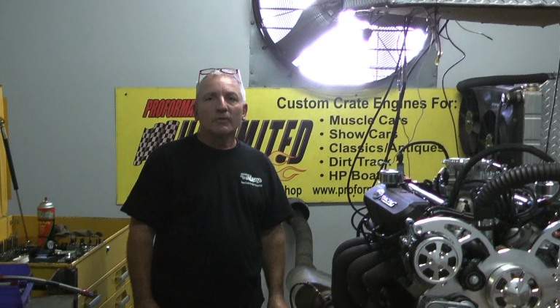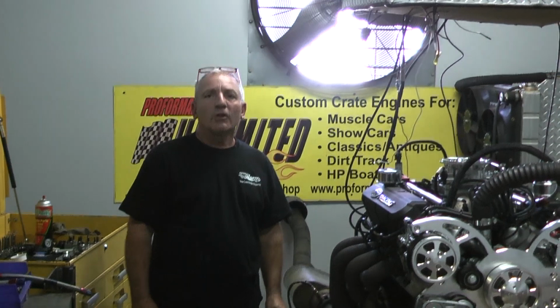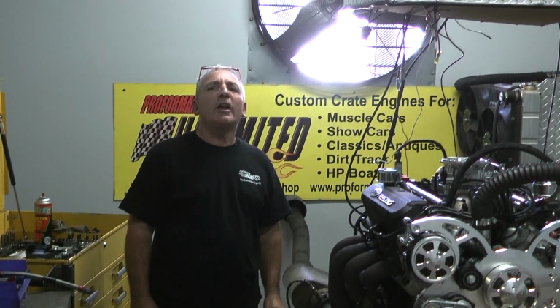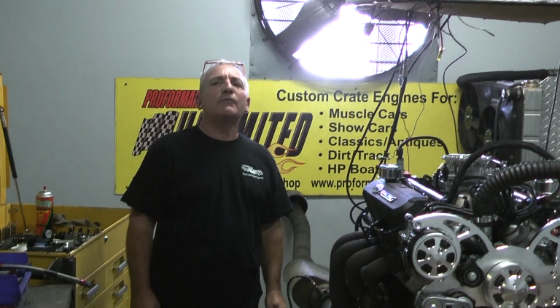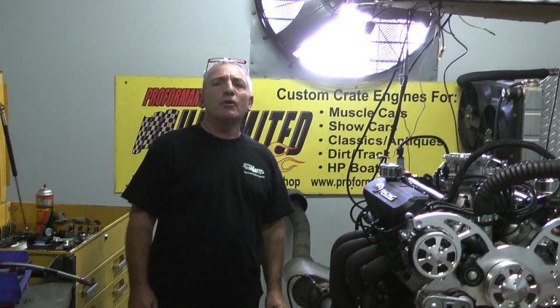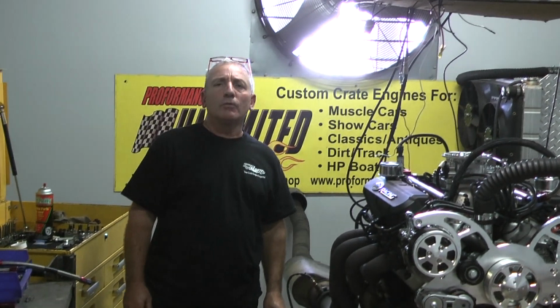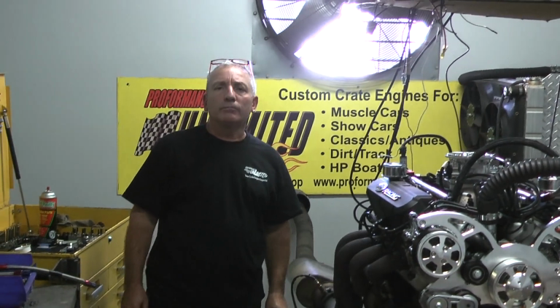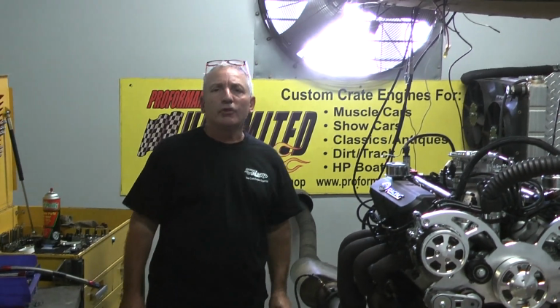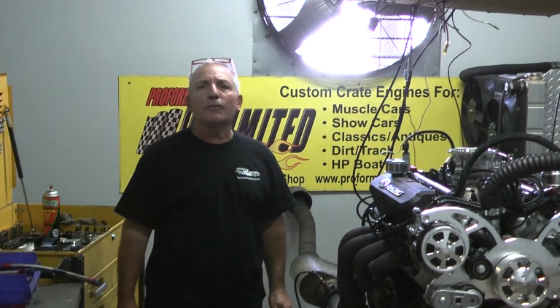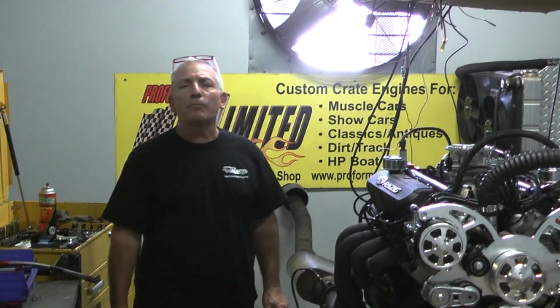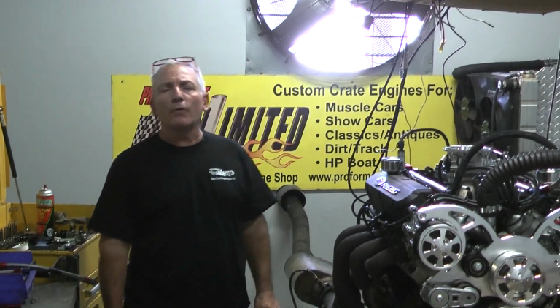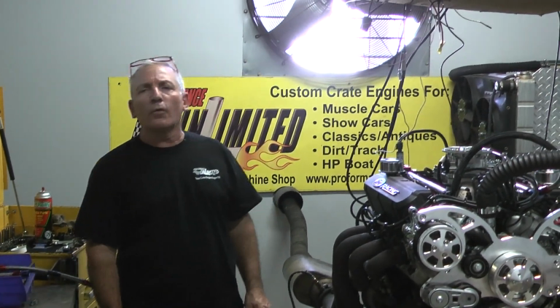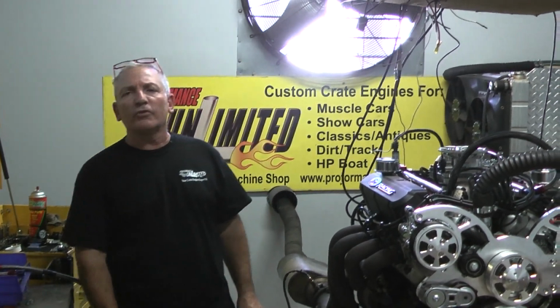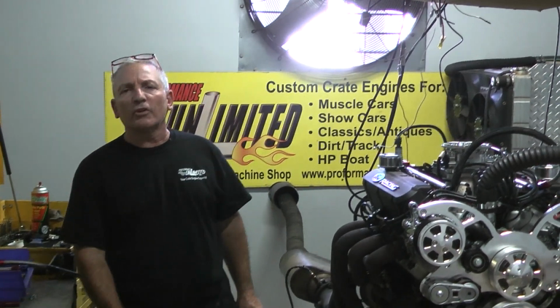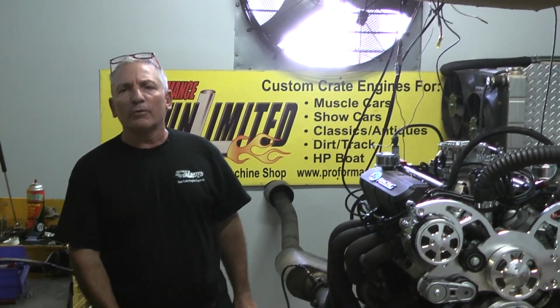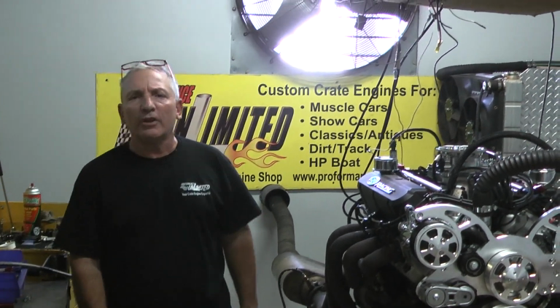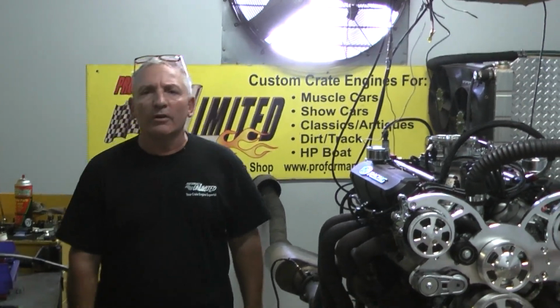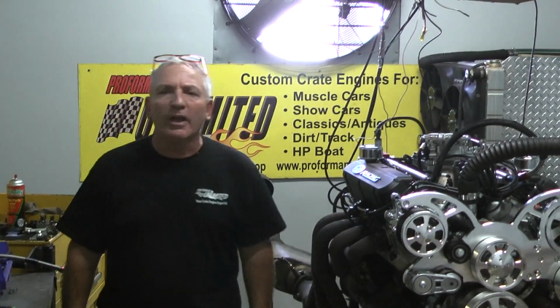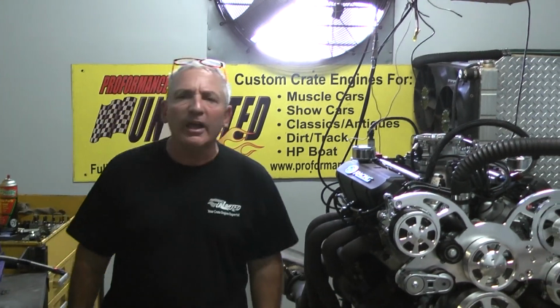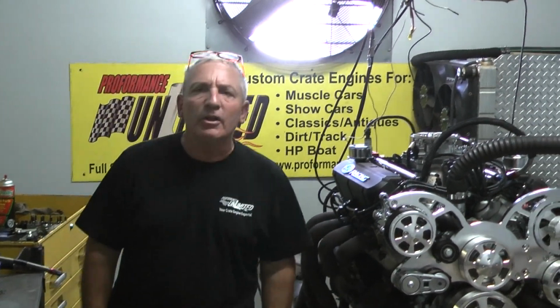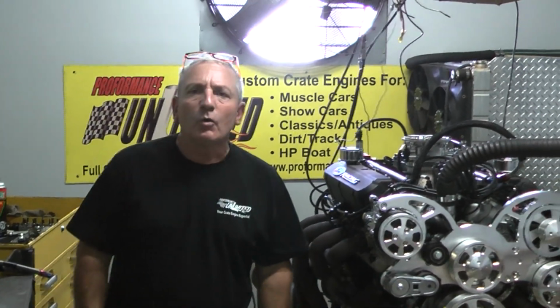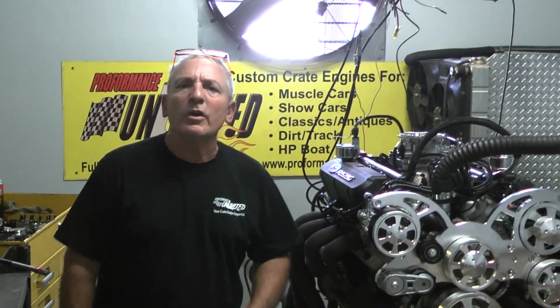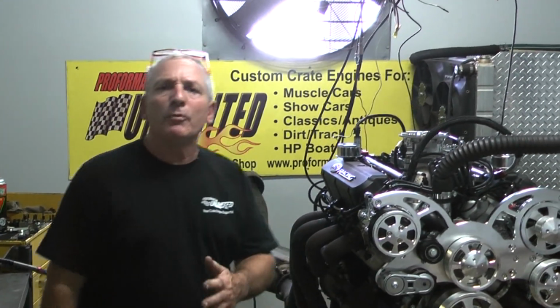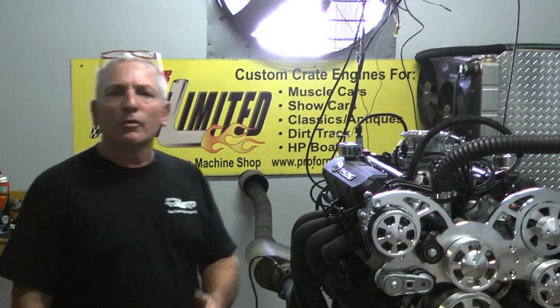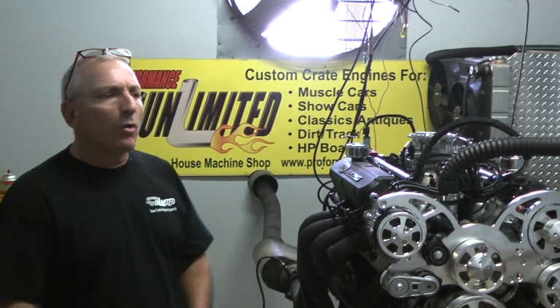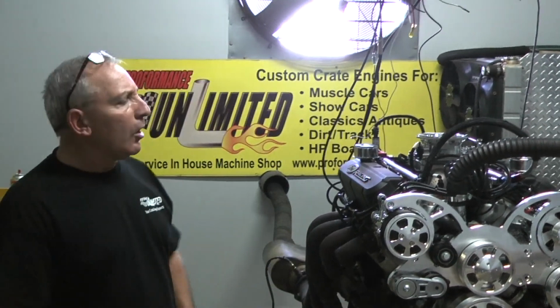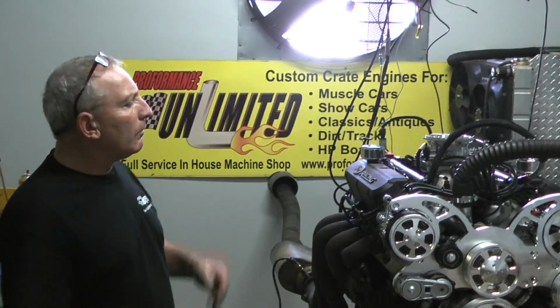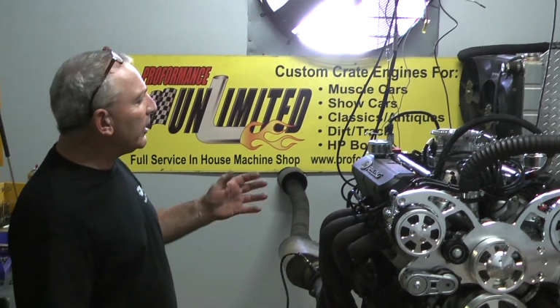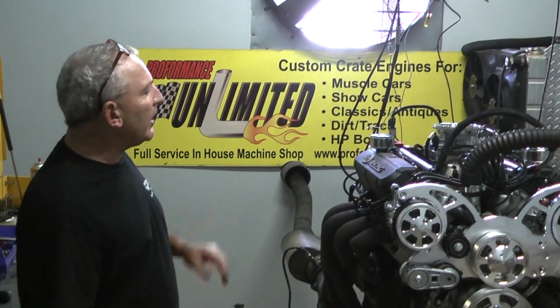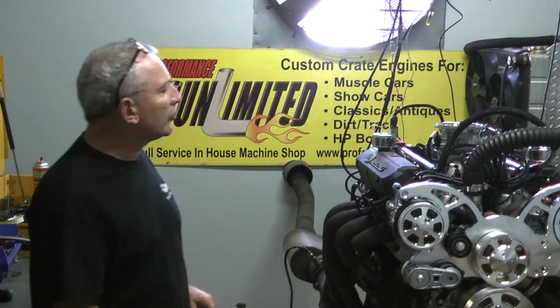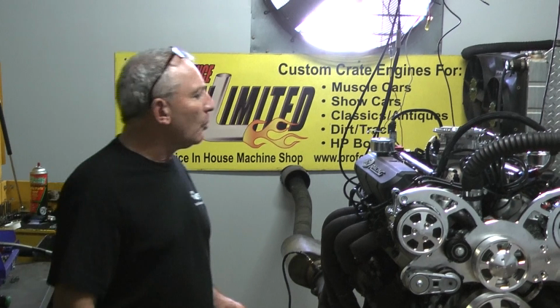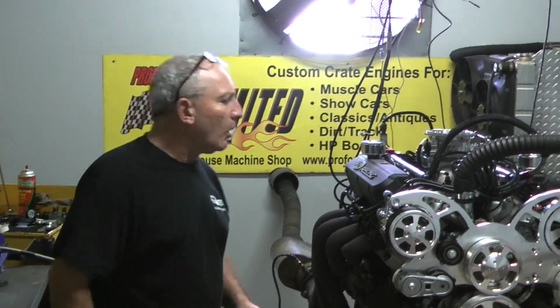Good afternoon, Doug from Performance Unlimited here. We build them all, big and small.